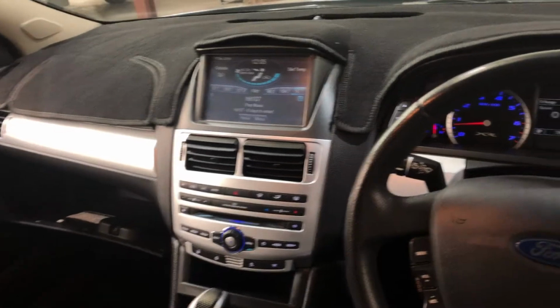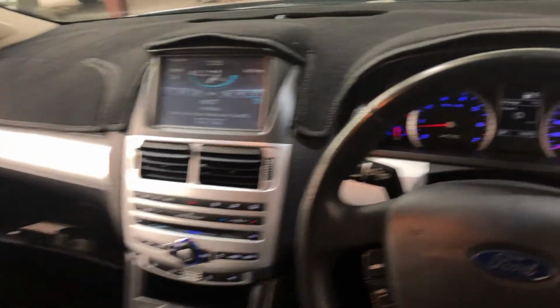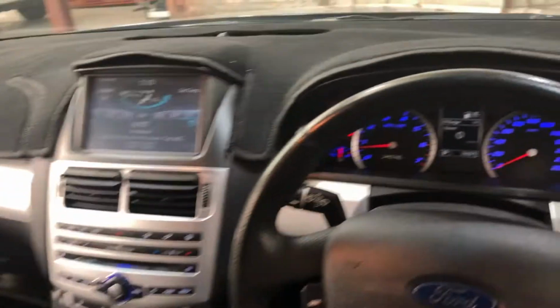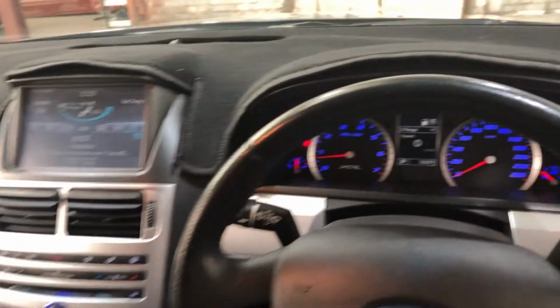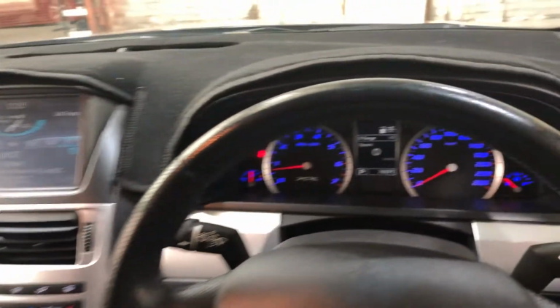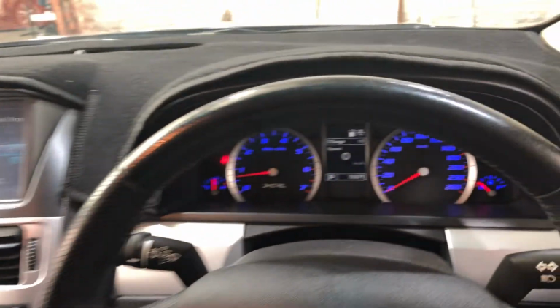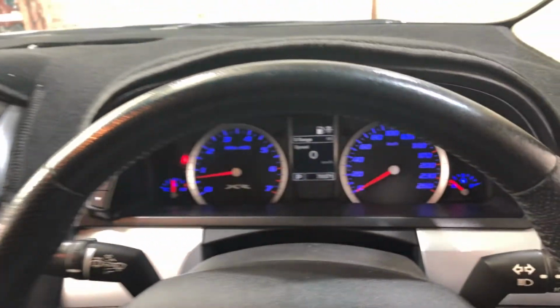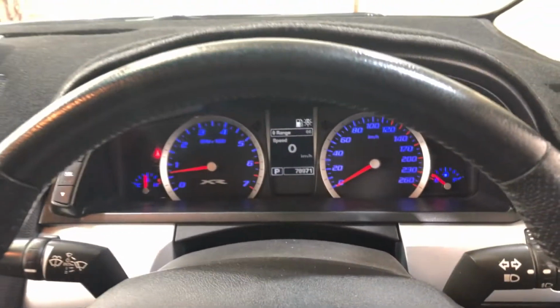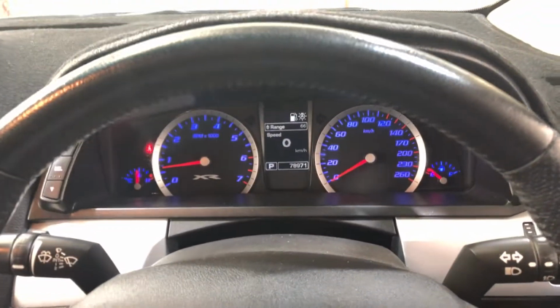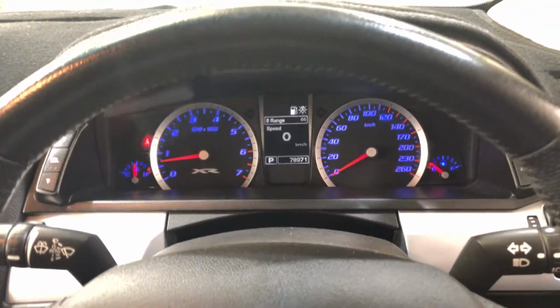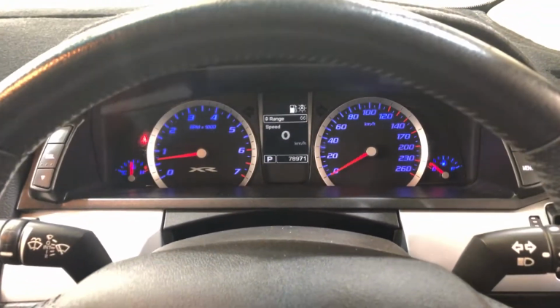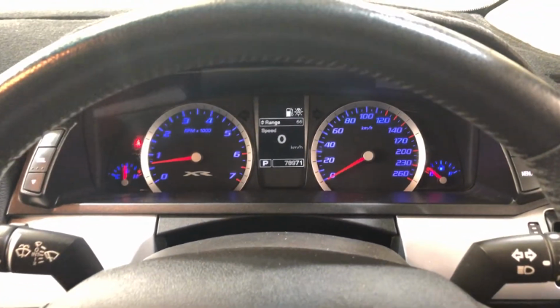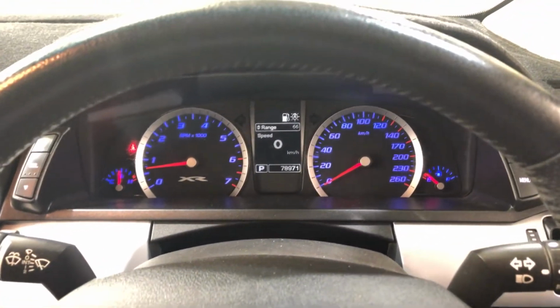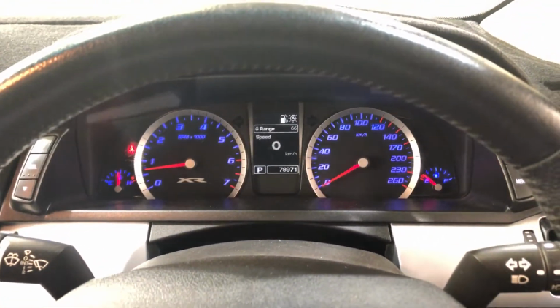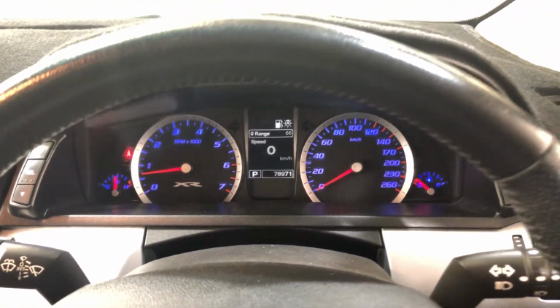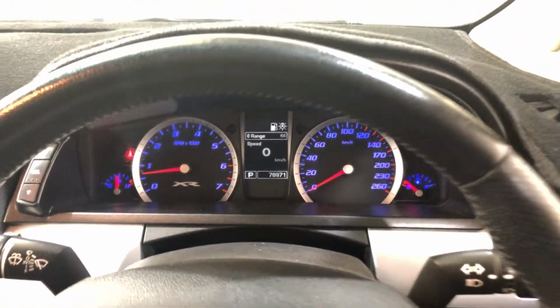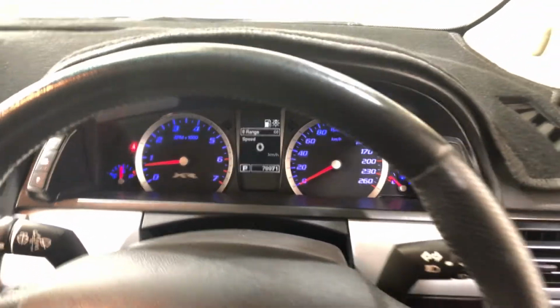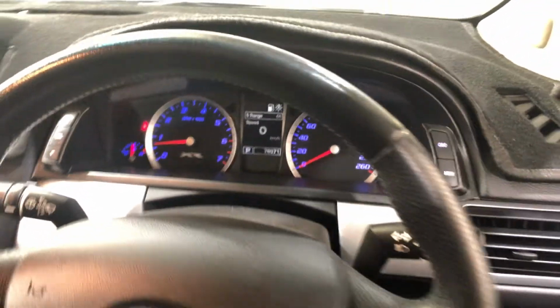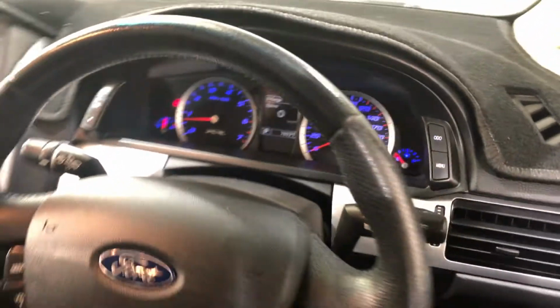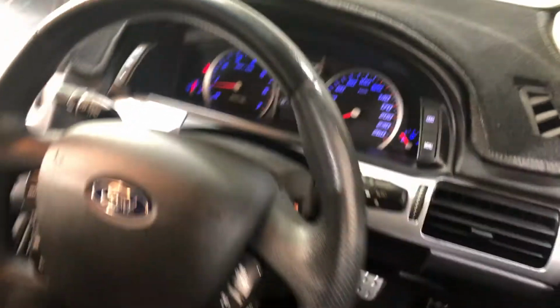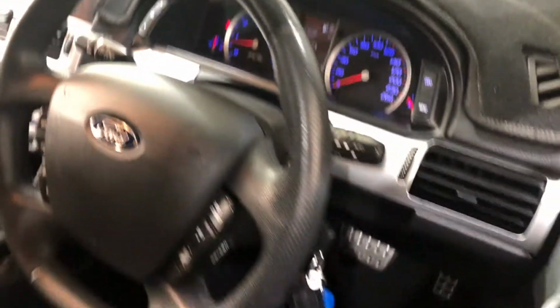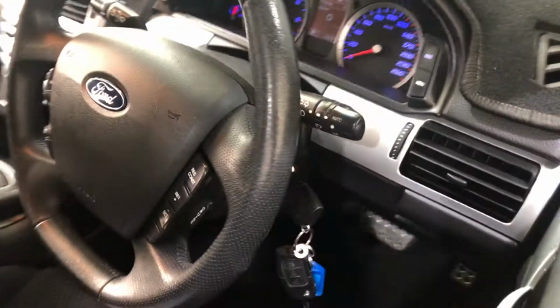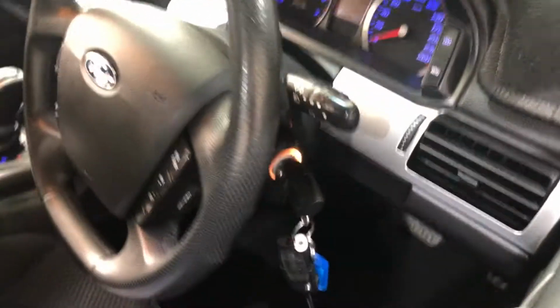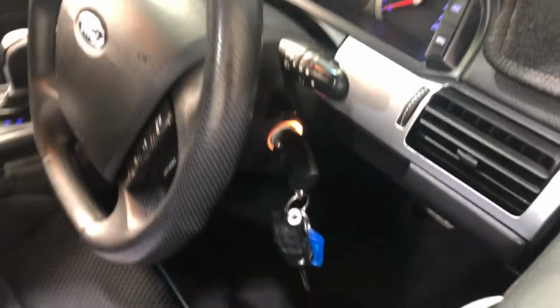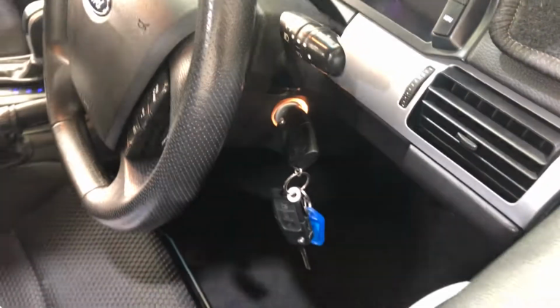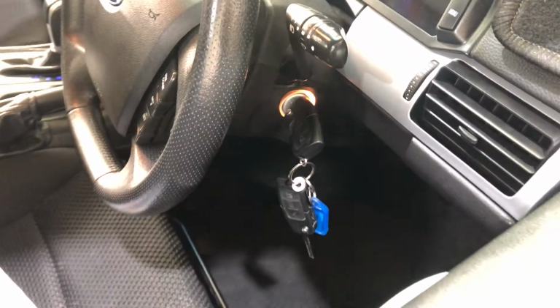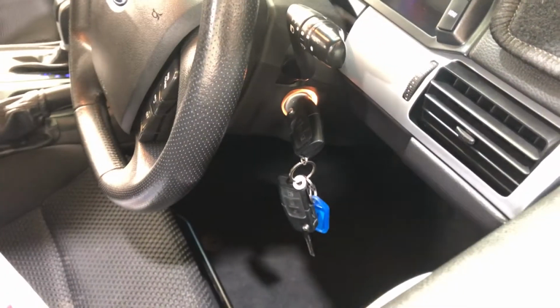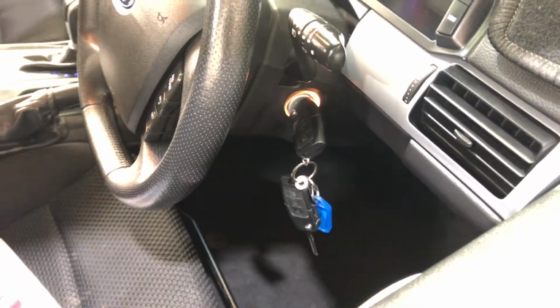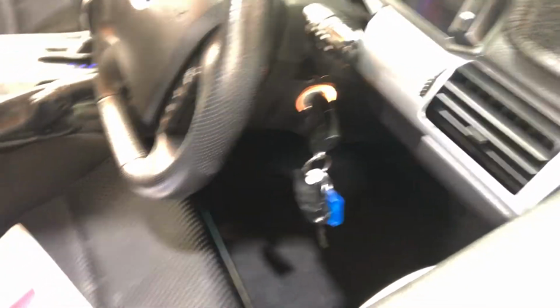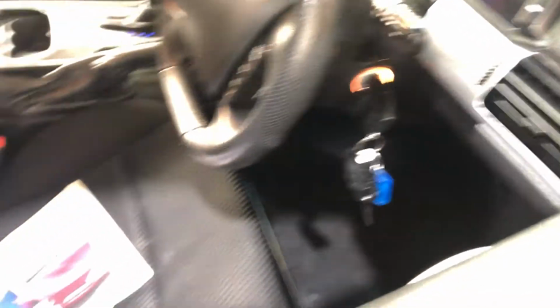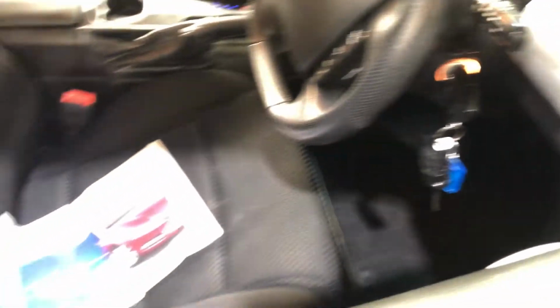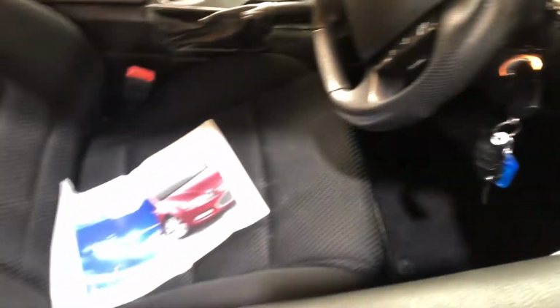This car has travelled a low 78,000 km on the clock. It also comes with two sets of keys and a full set of mats.